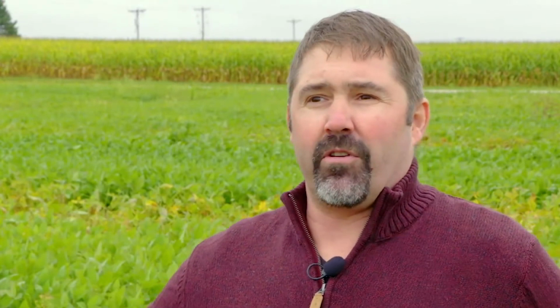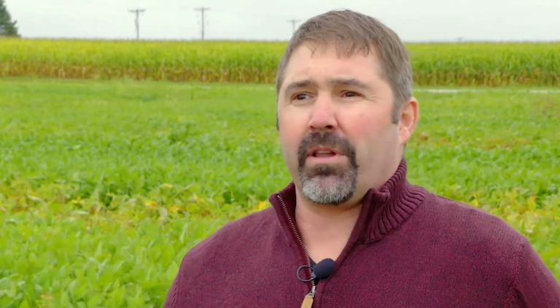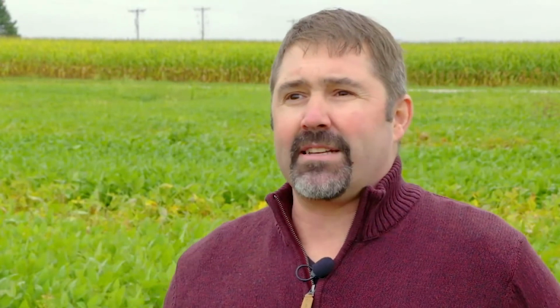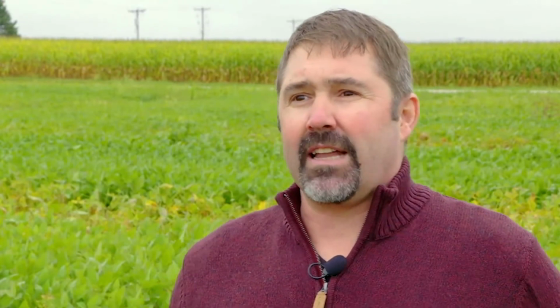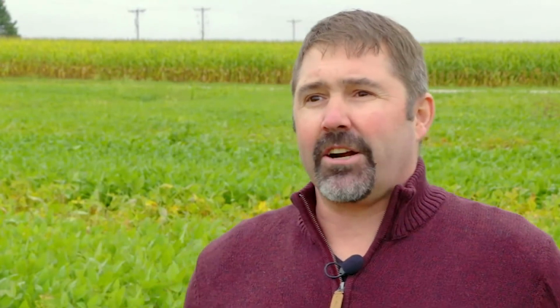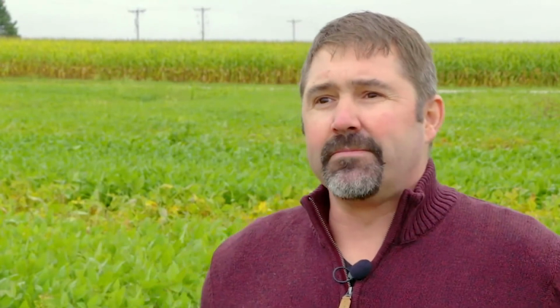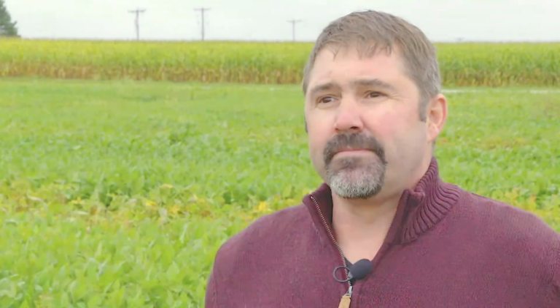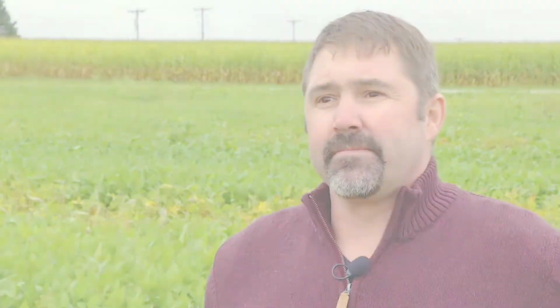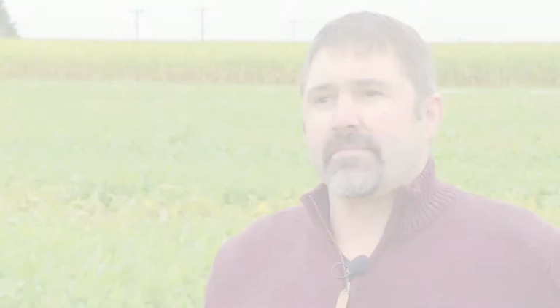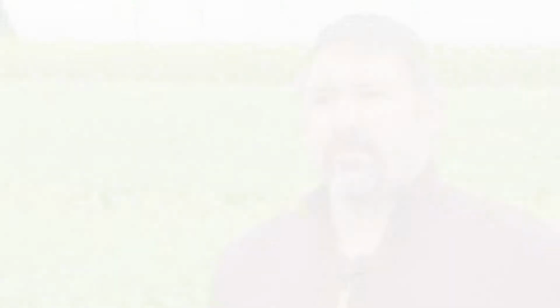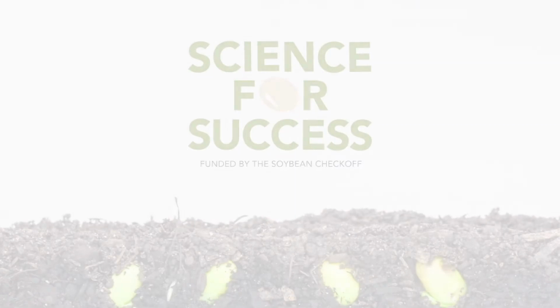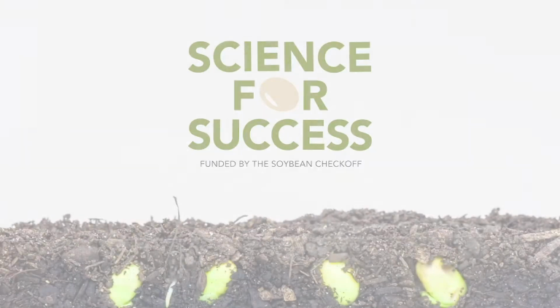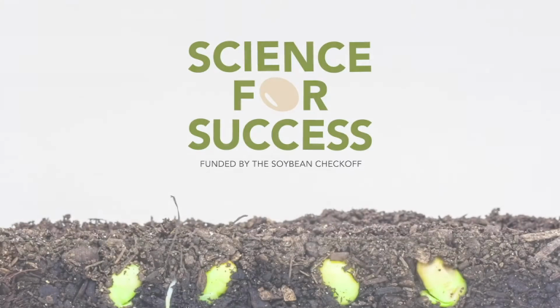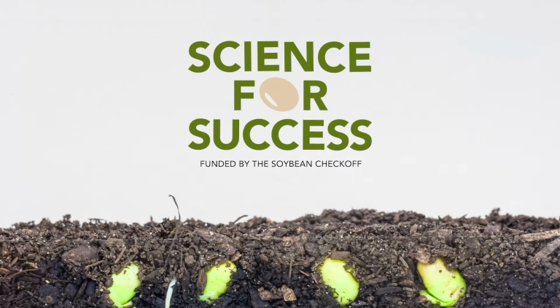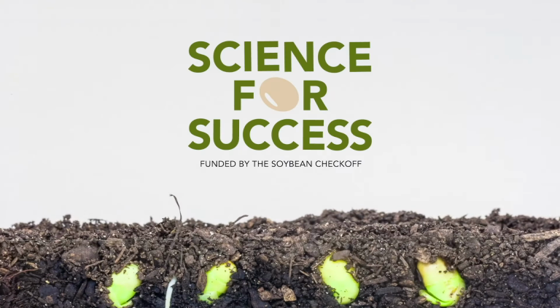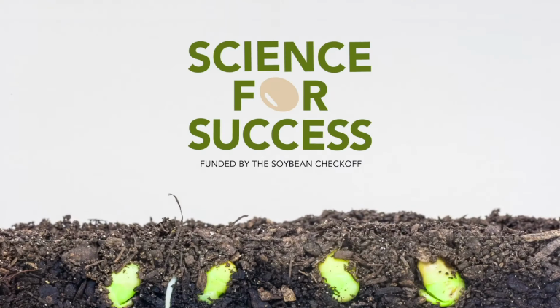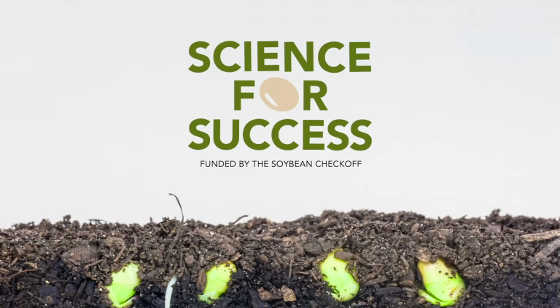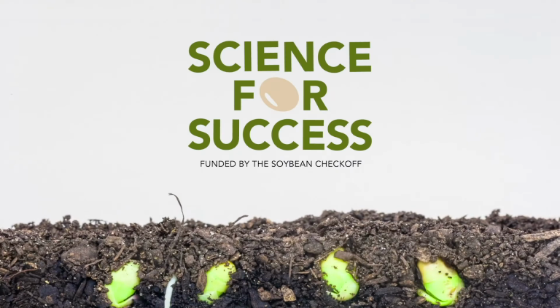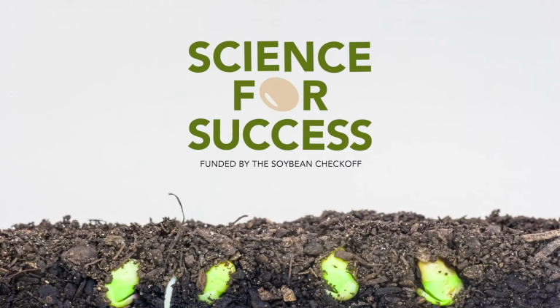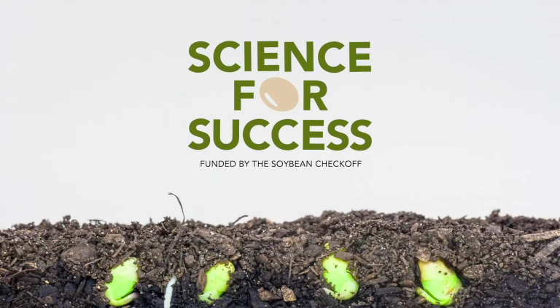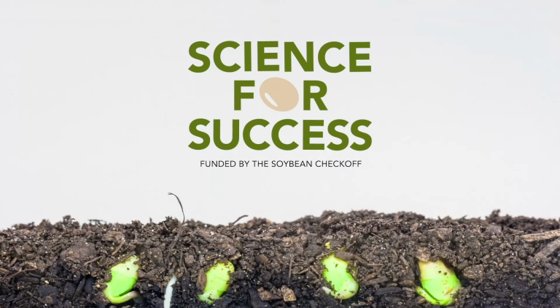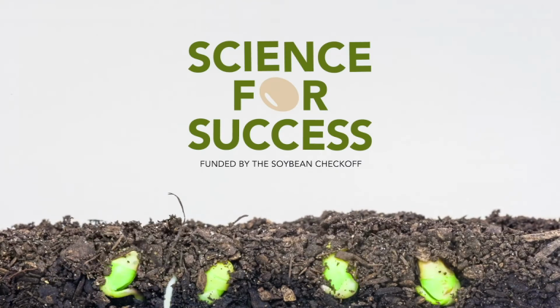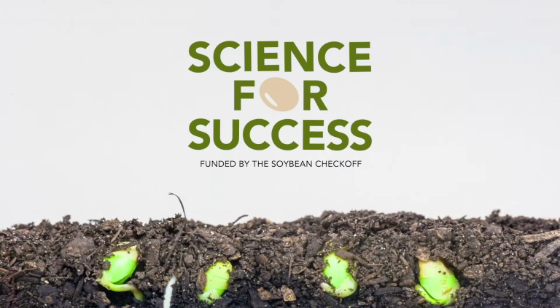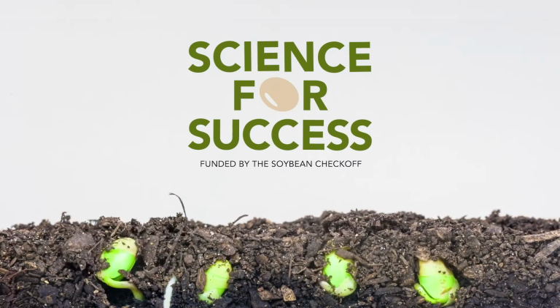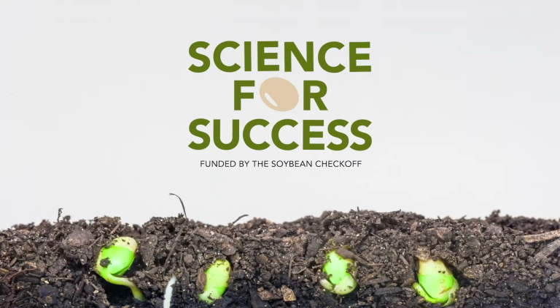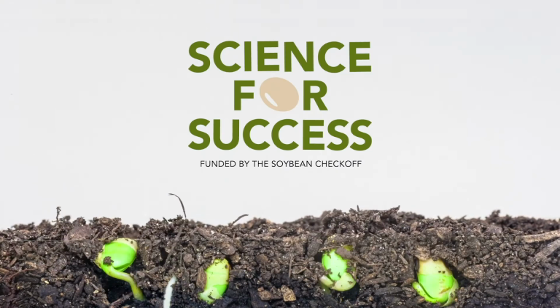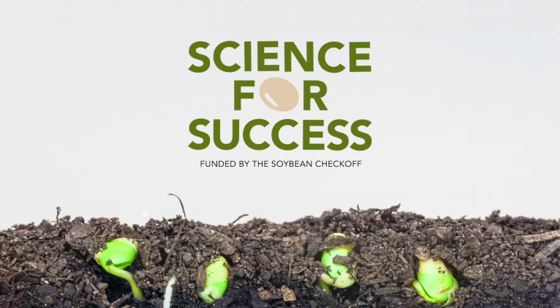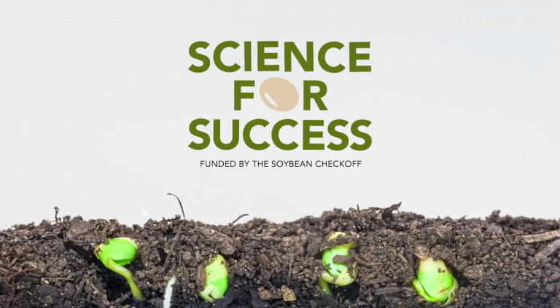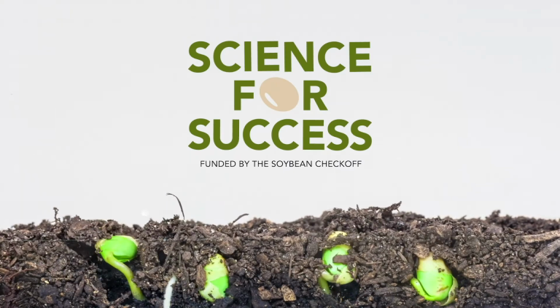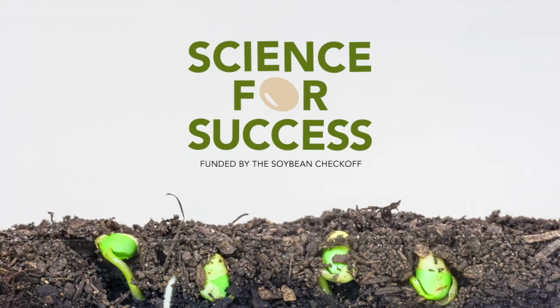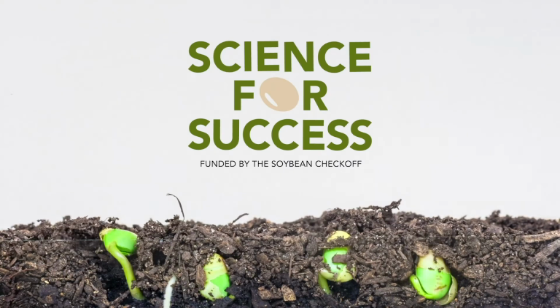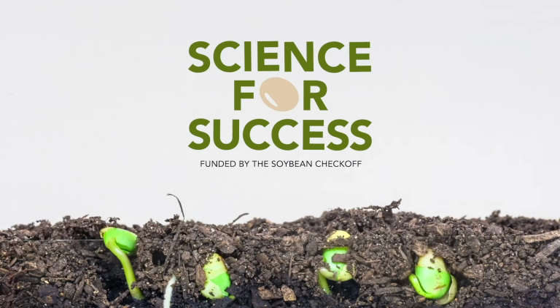Science for Success is funded by the Soybean Checkoff.